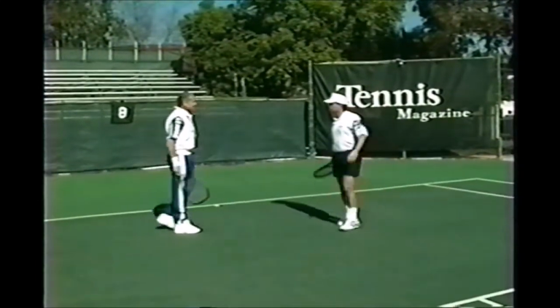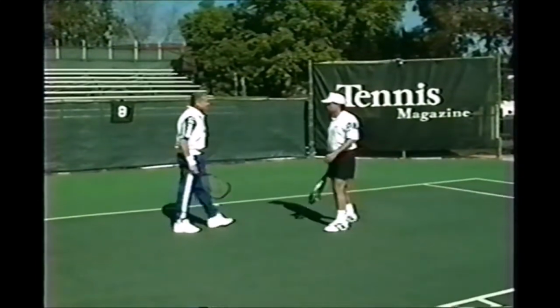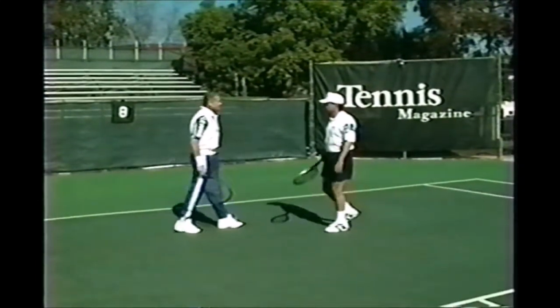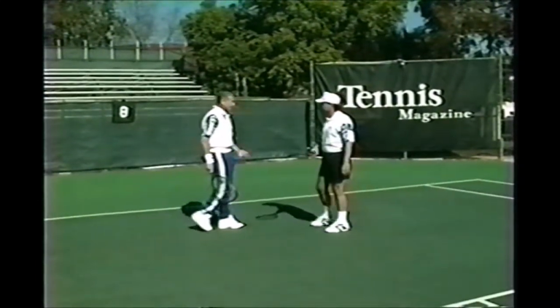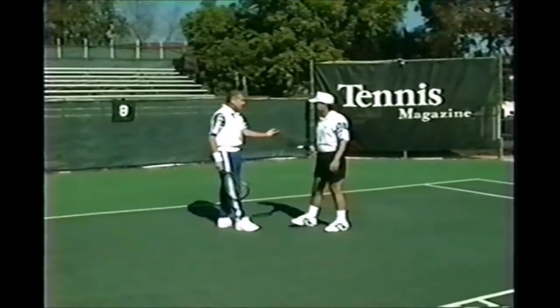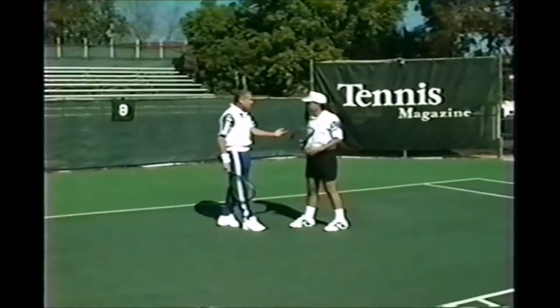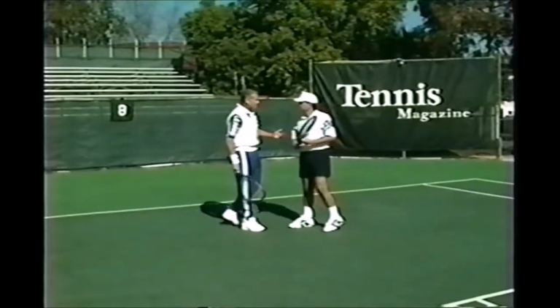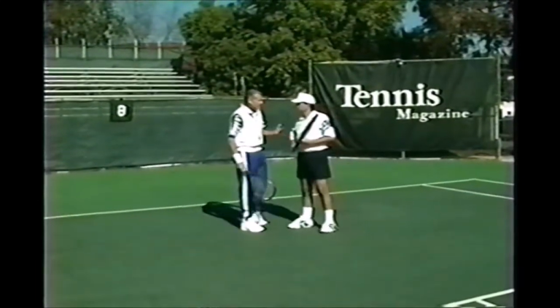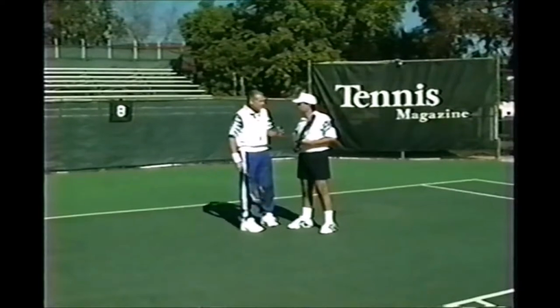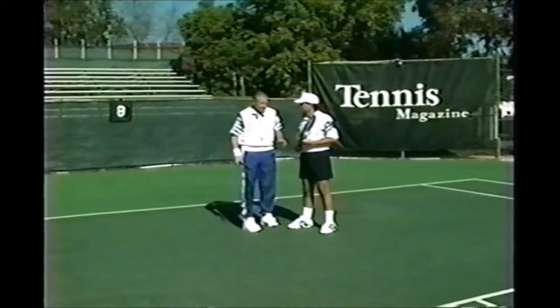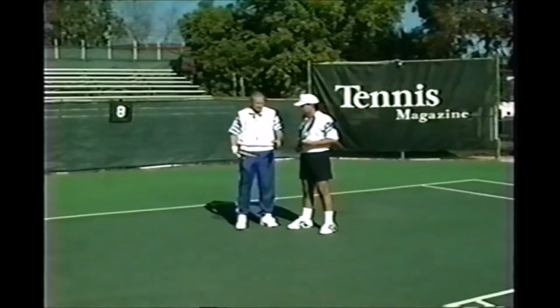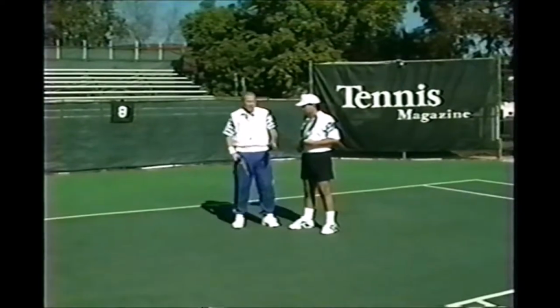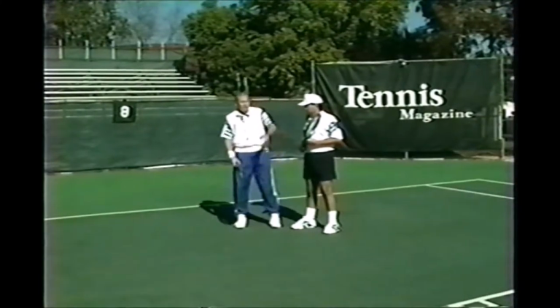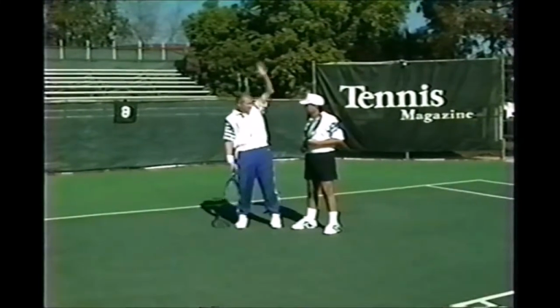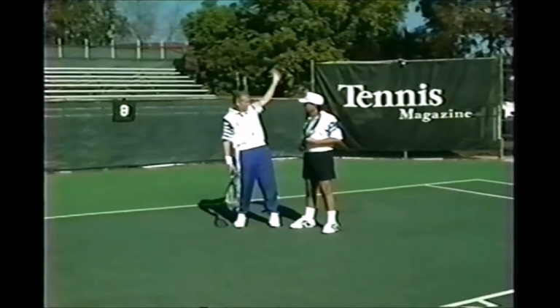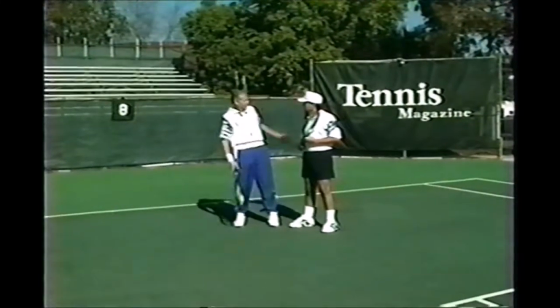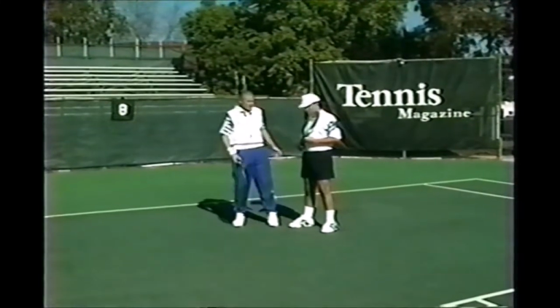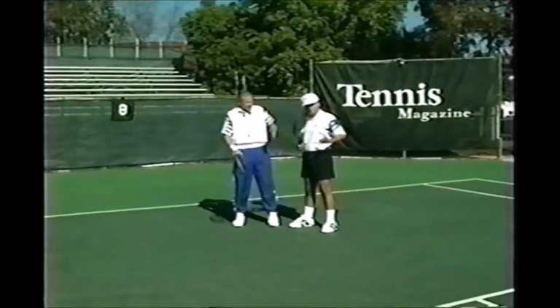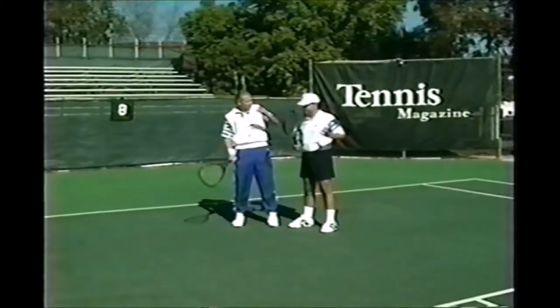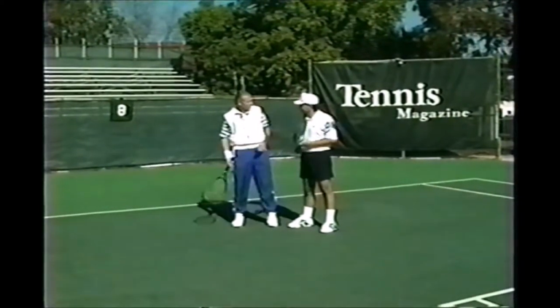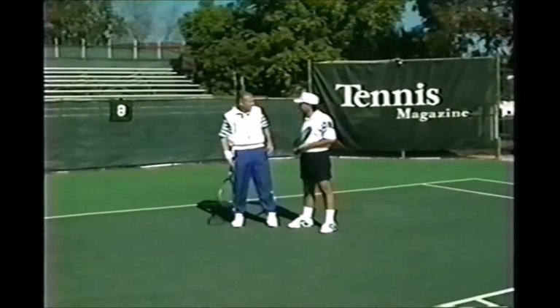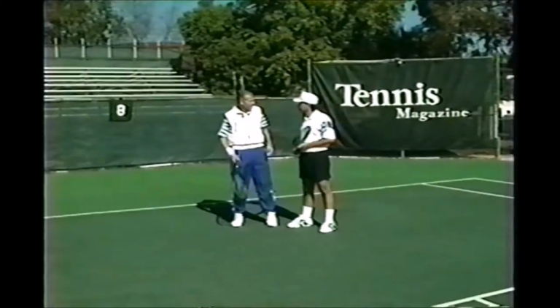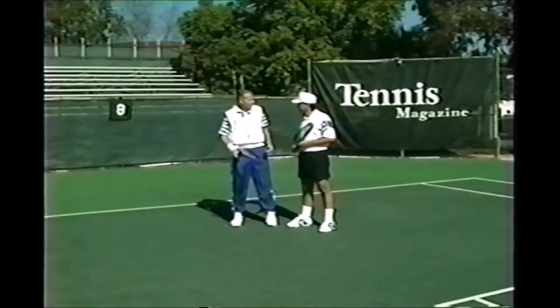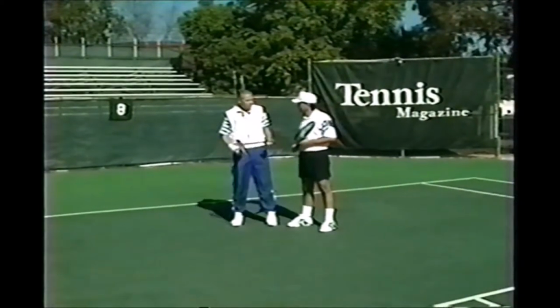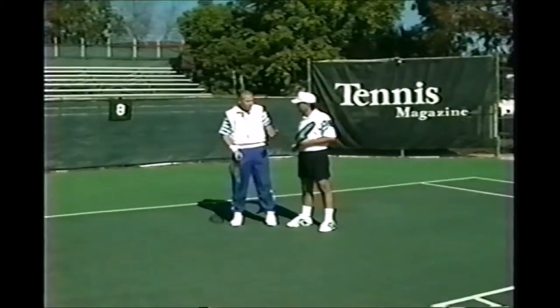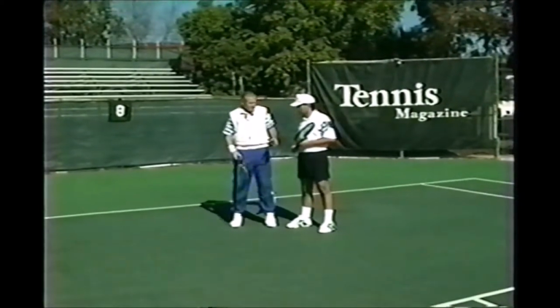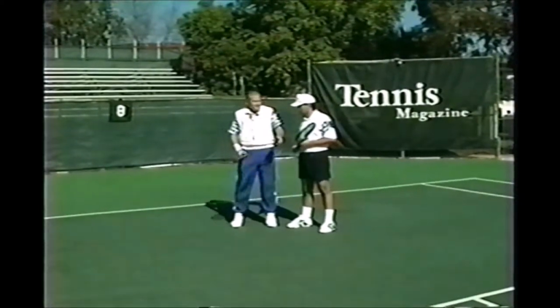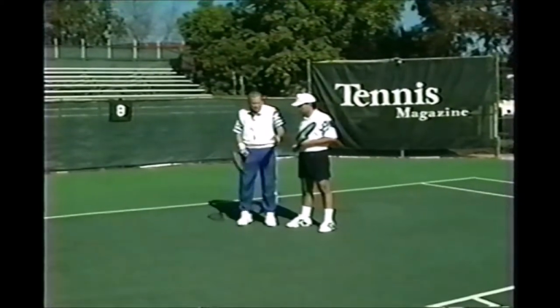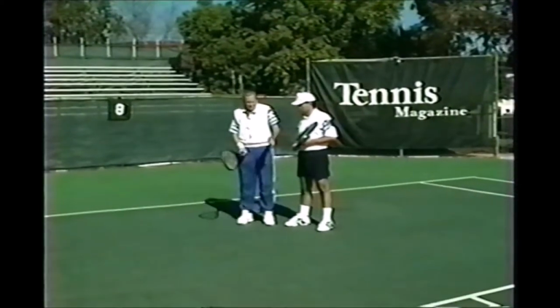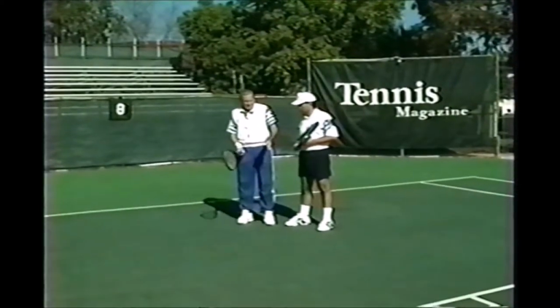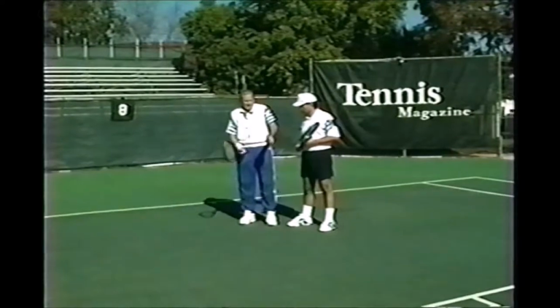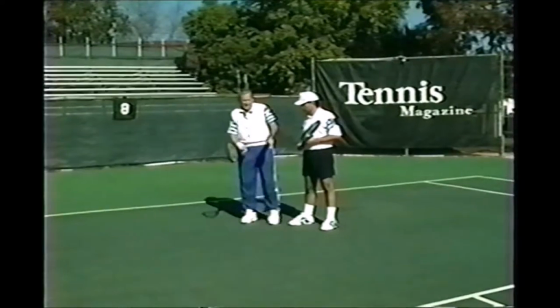All right, Tim. That's a nice-looking stroke there. The only thing is your left hand is out of tune with your body. Why do you do this? Take your left hand, as you get your racket back, take your left hand and point.